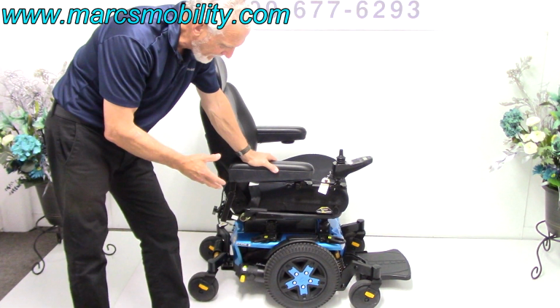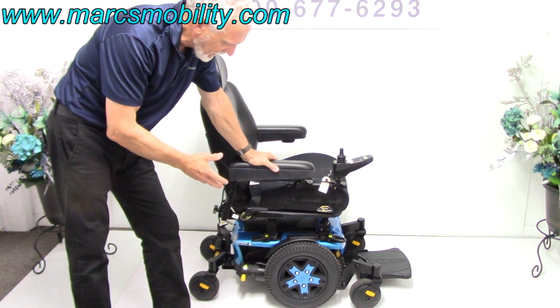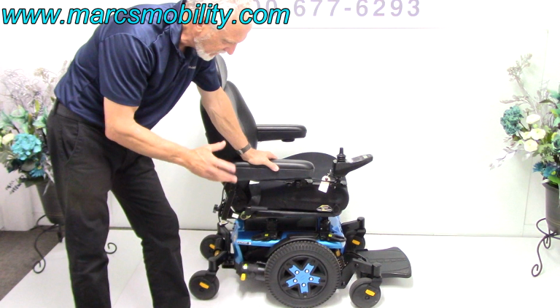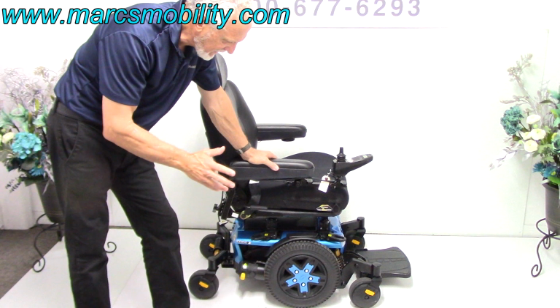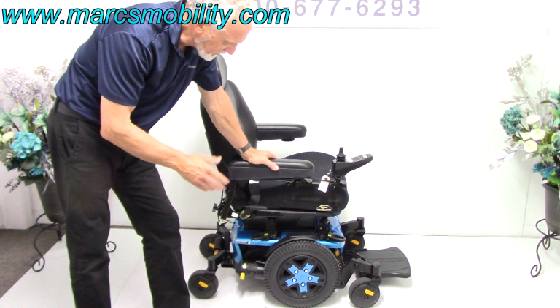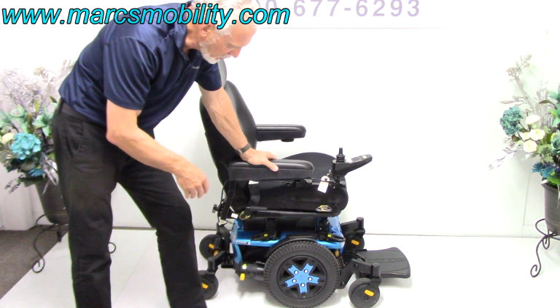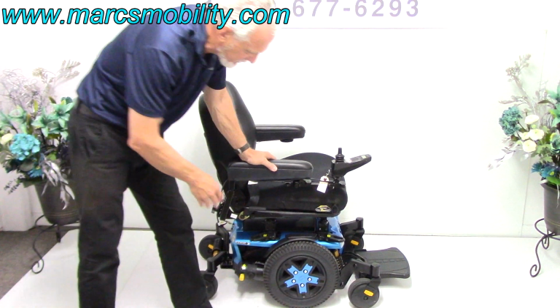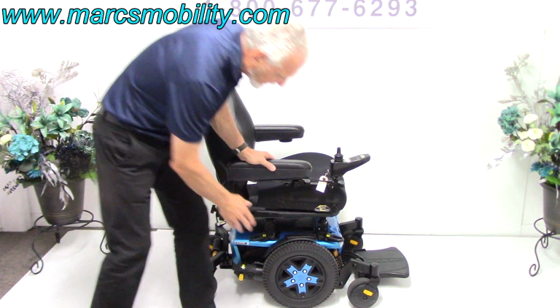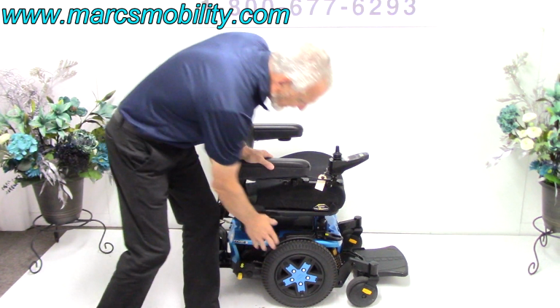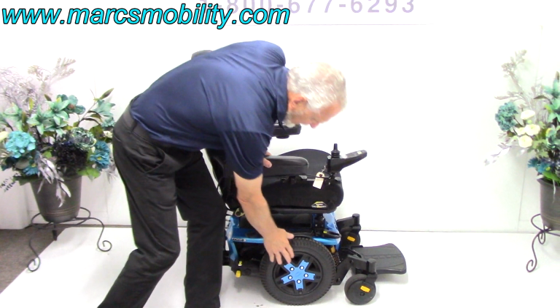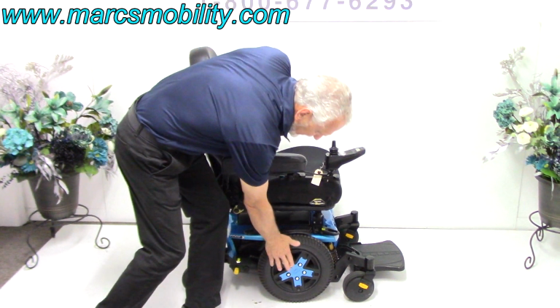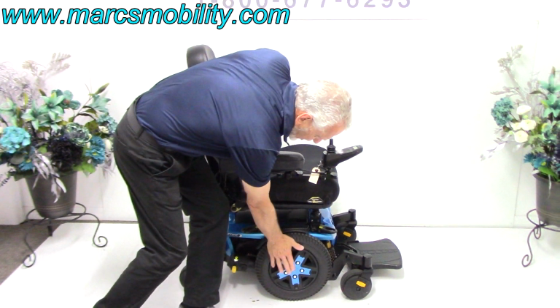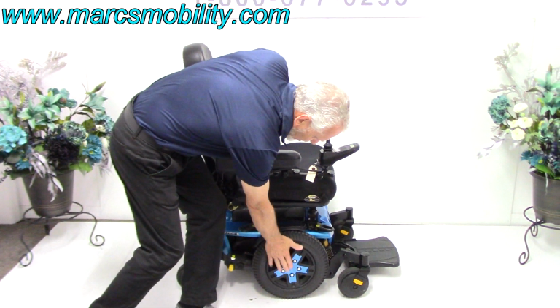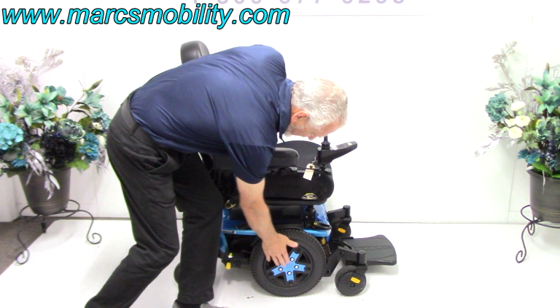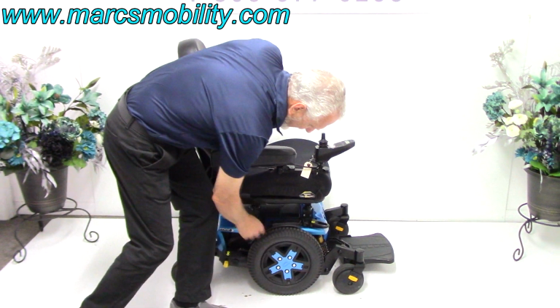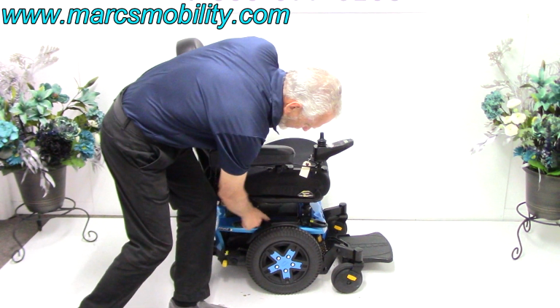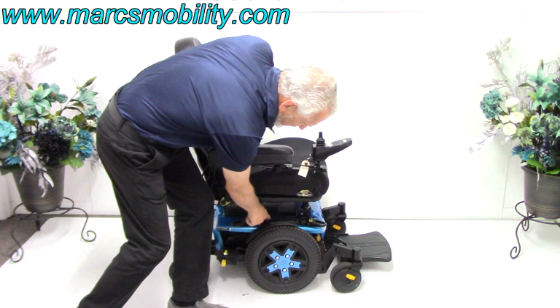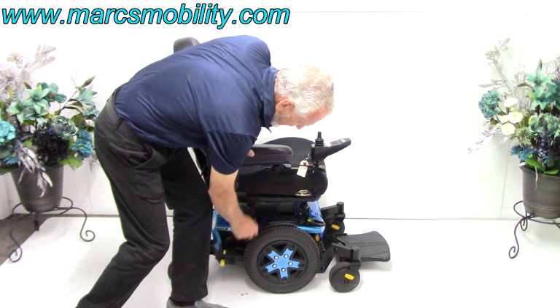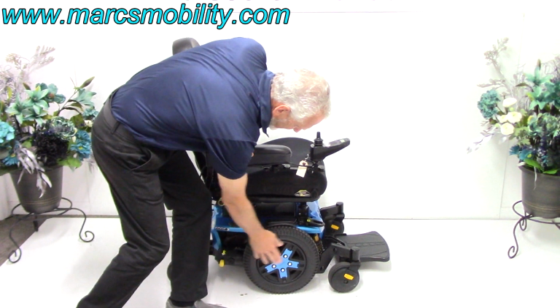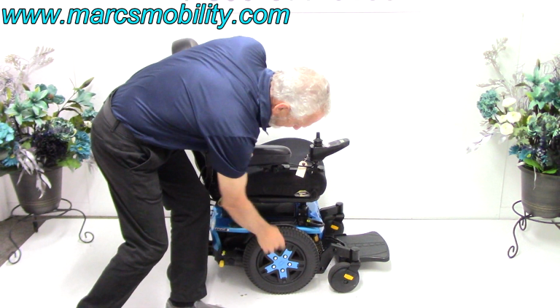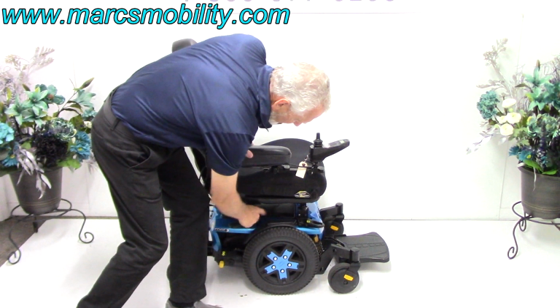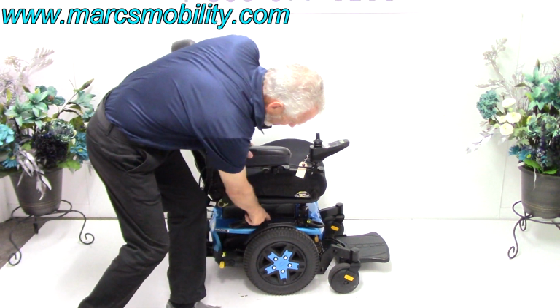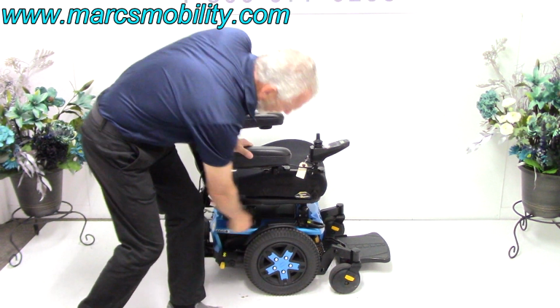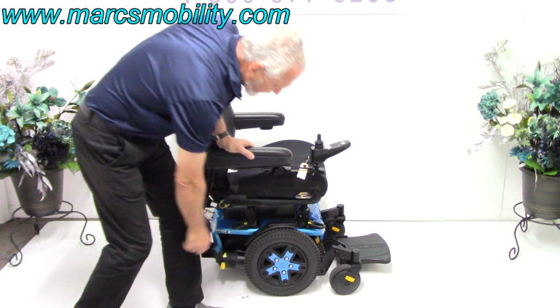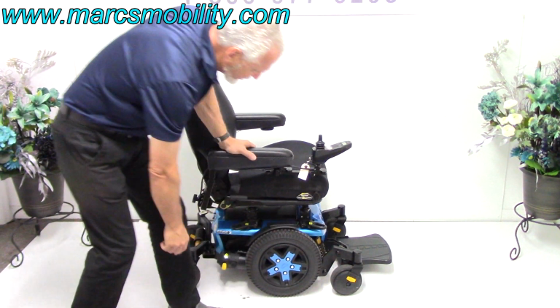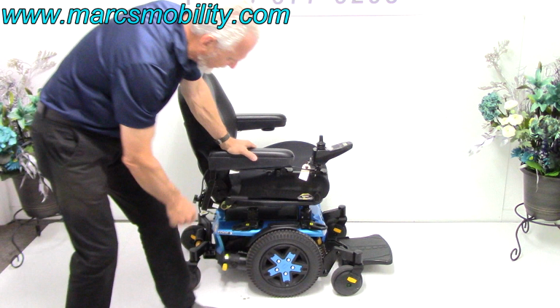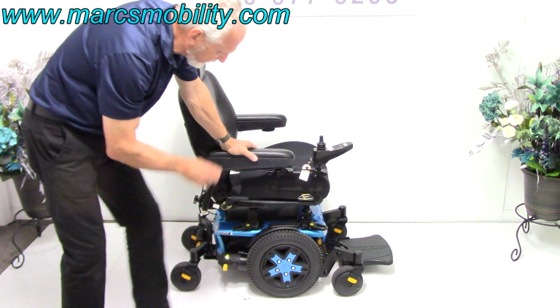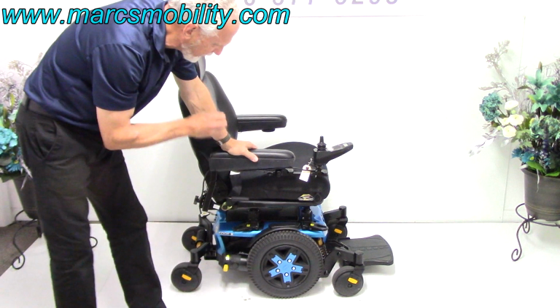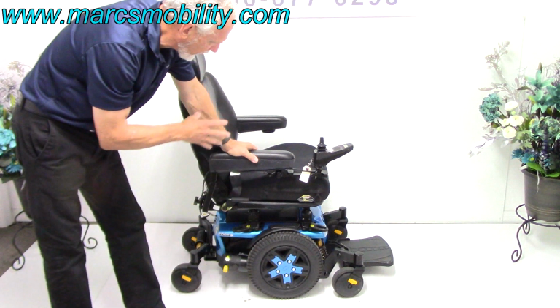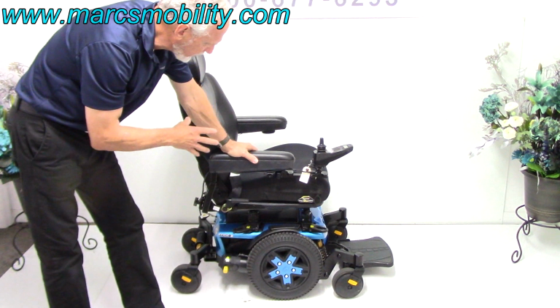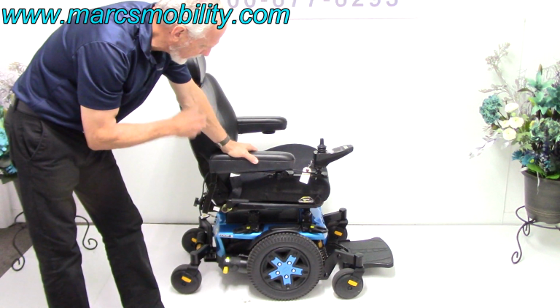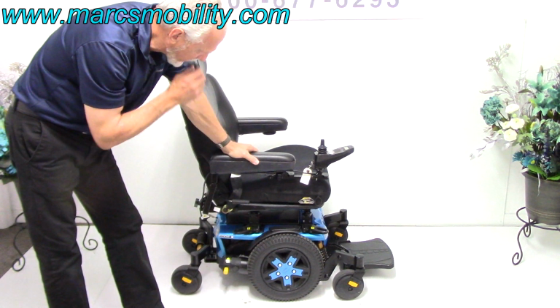You can tell it's the newest because the color here matches the color of the chair. It's a beautiful blue color.